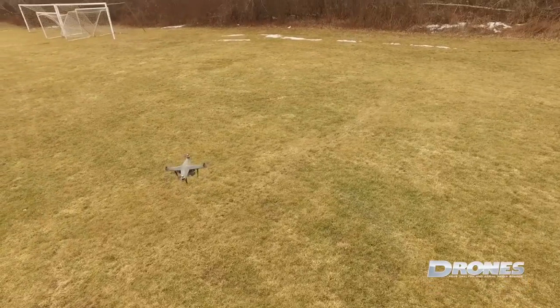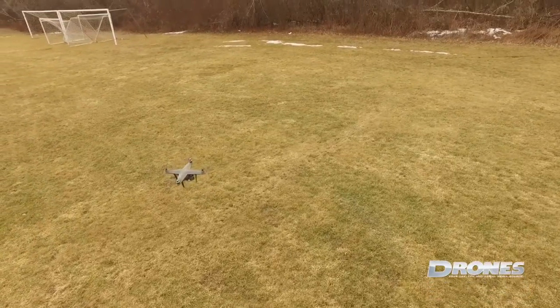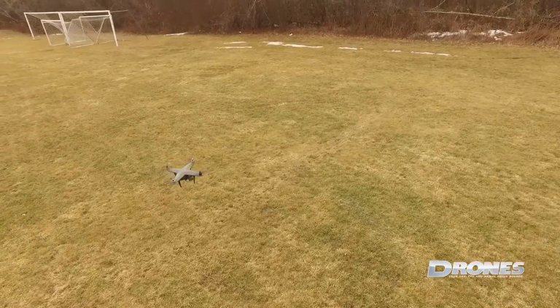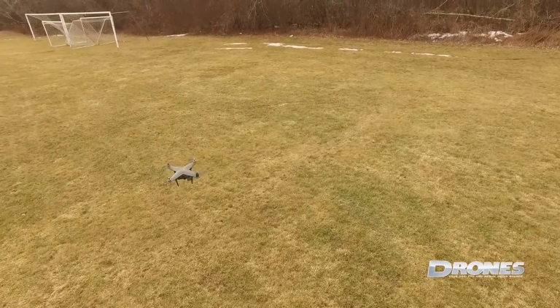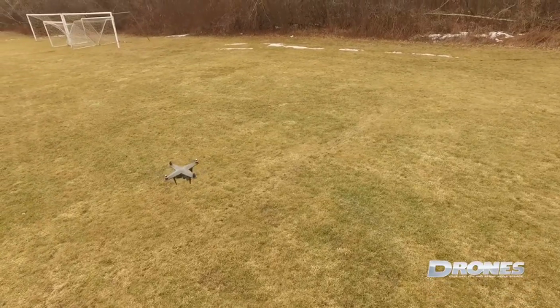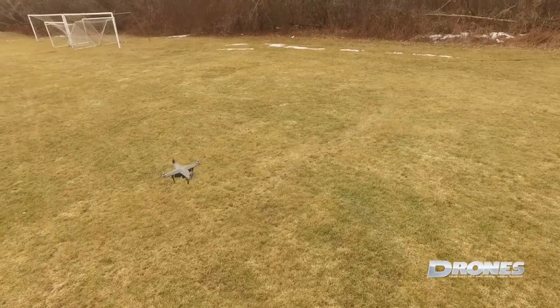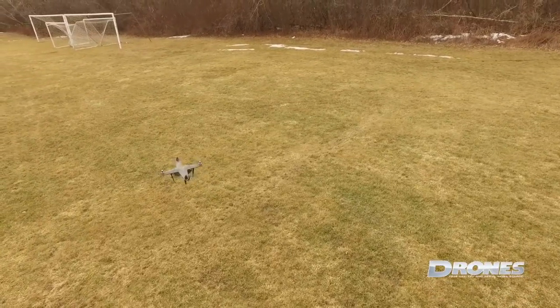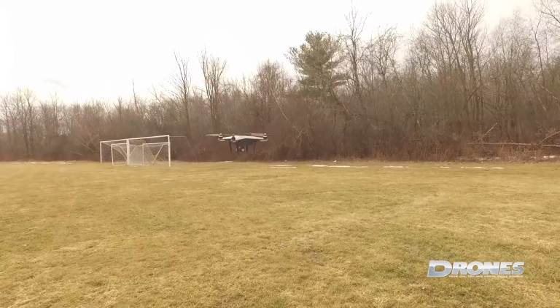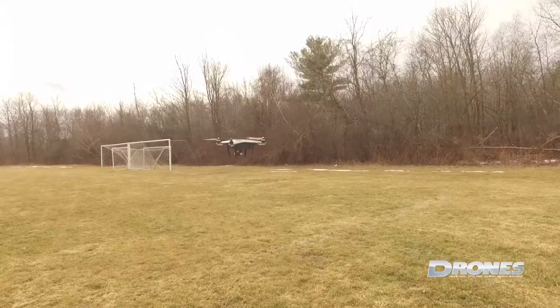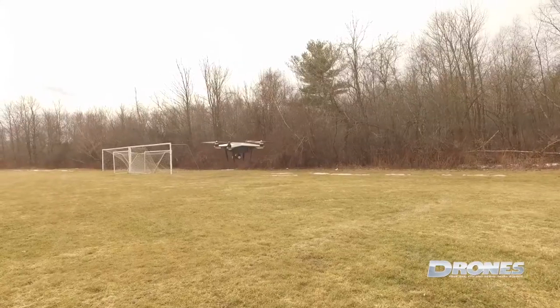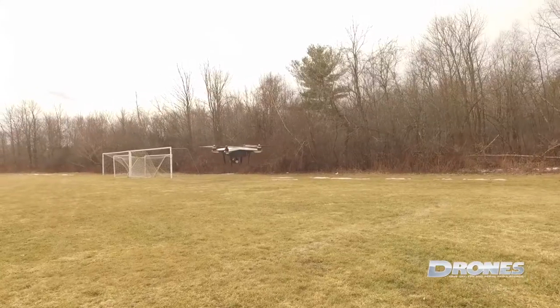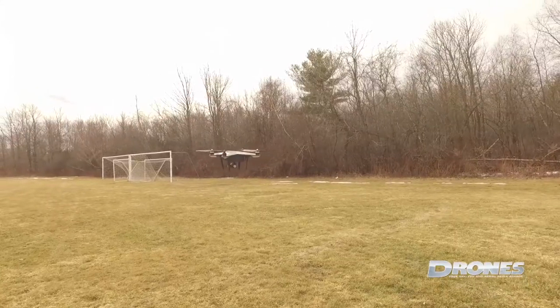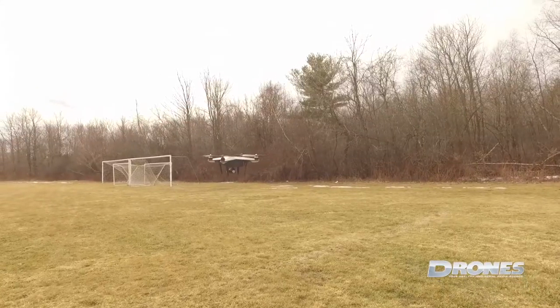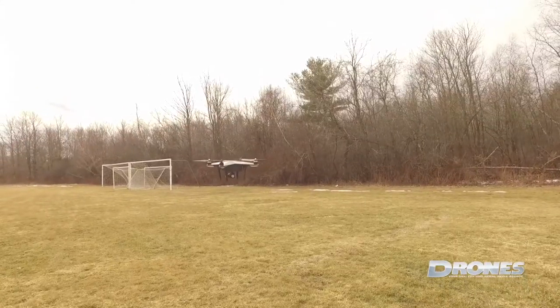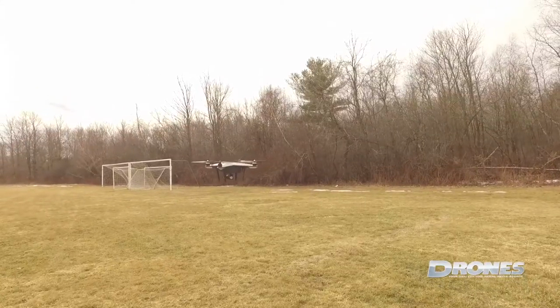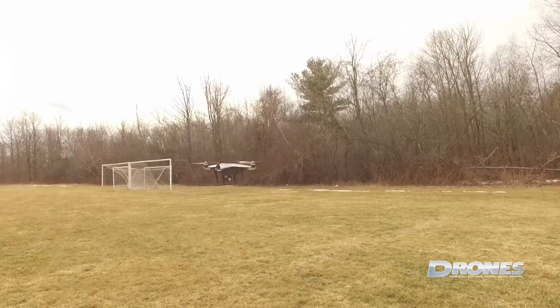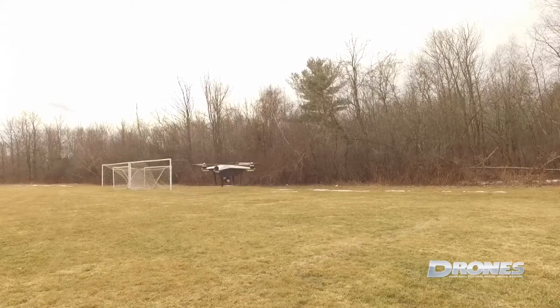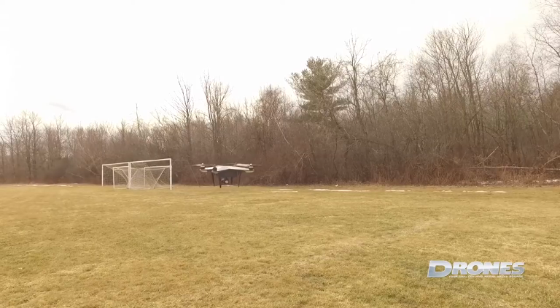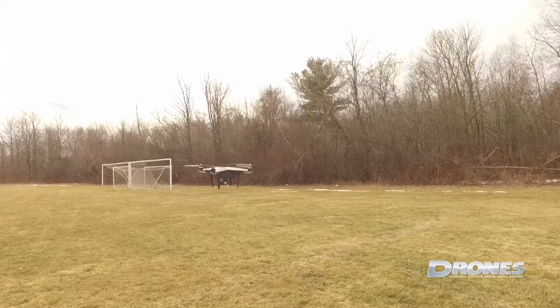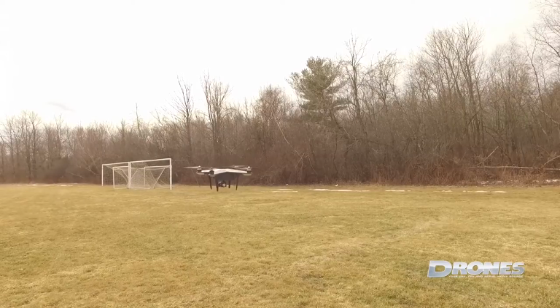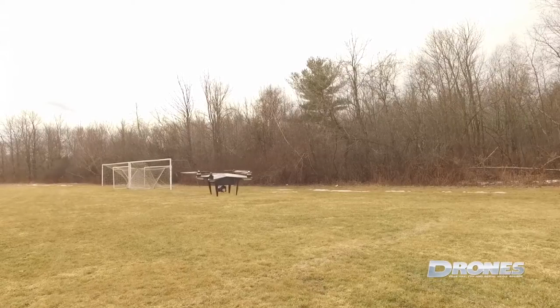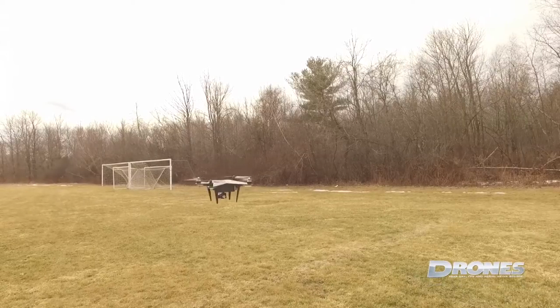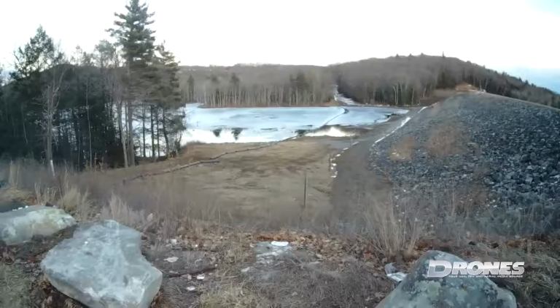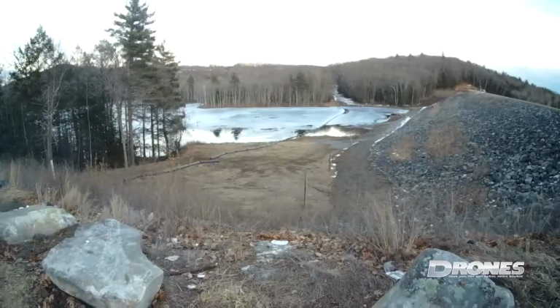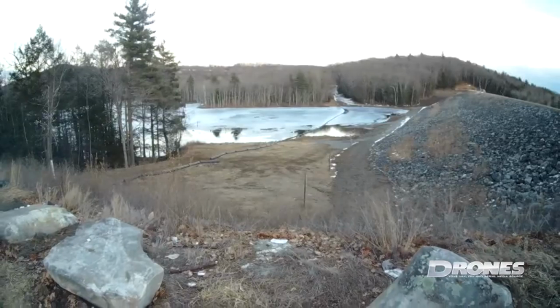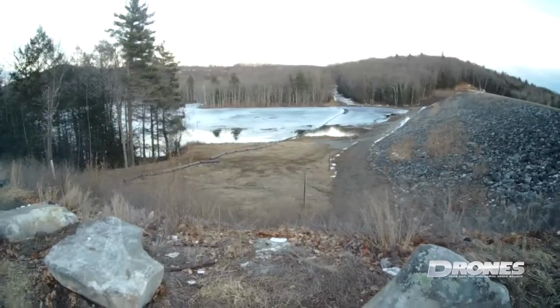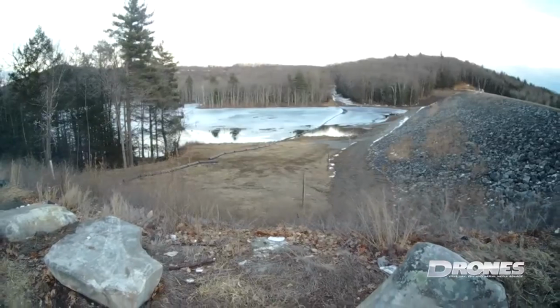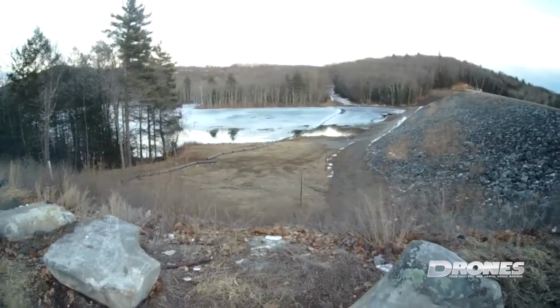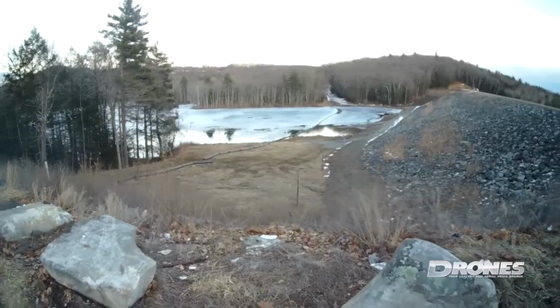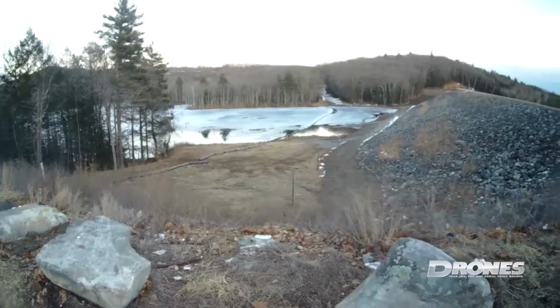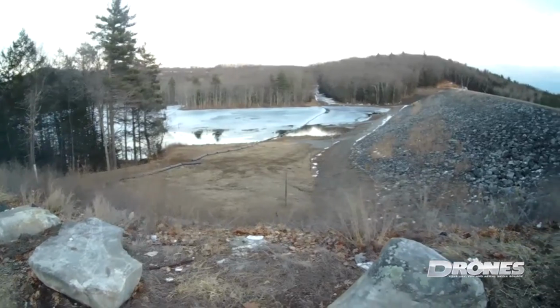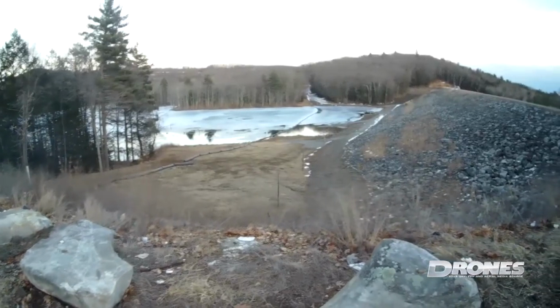Here are some nice air-to-air shots of the Explorer V dancing around in one of our club field days.